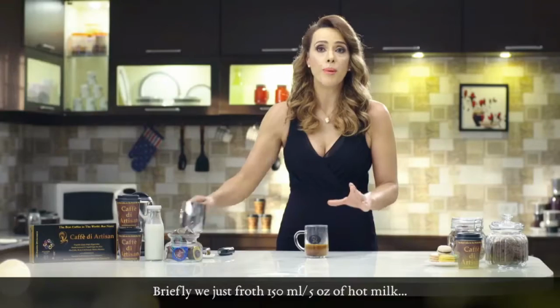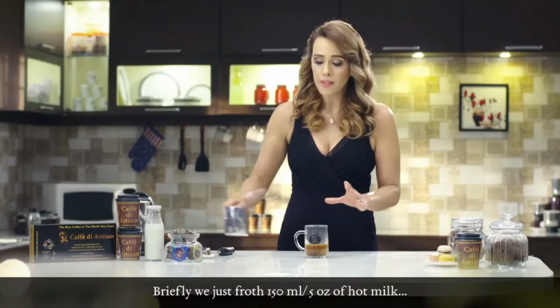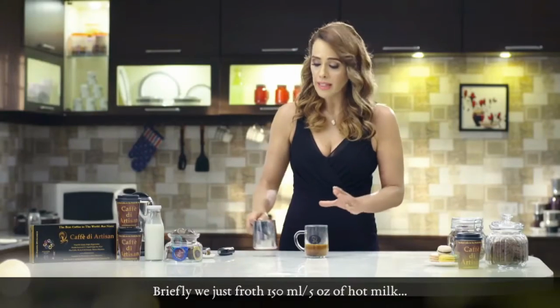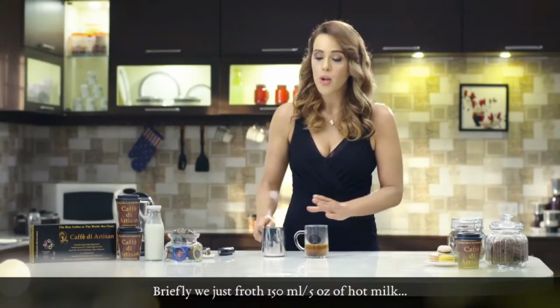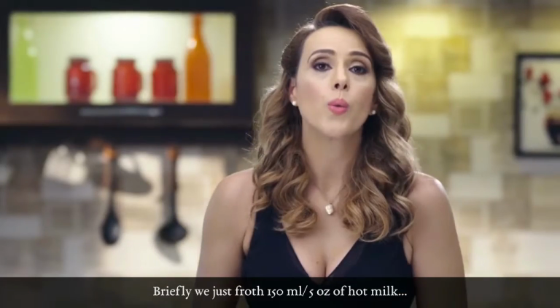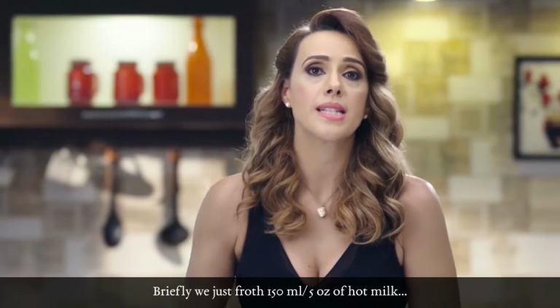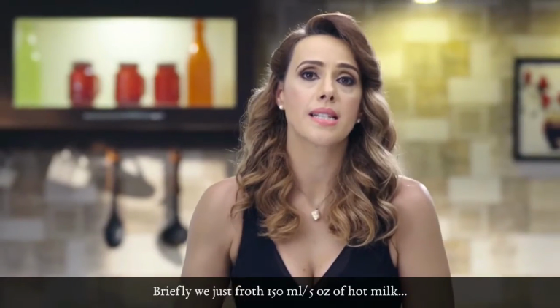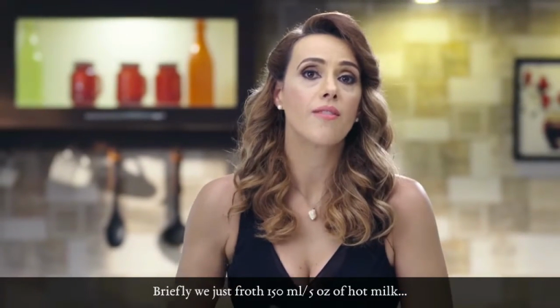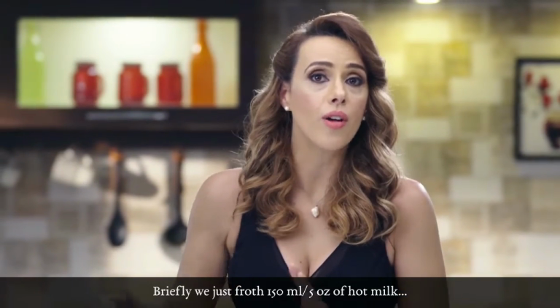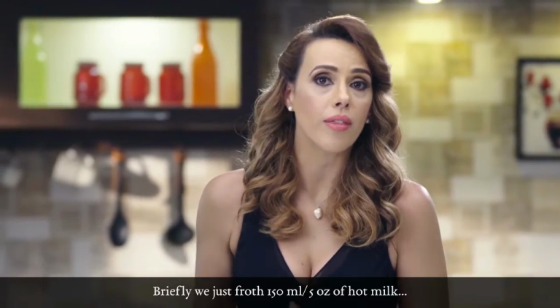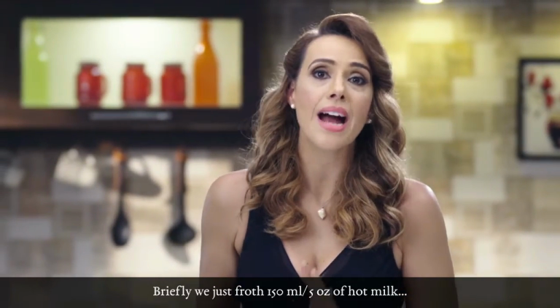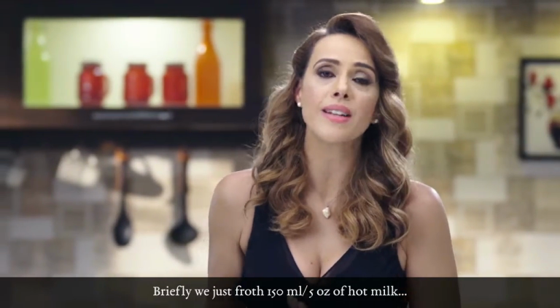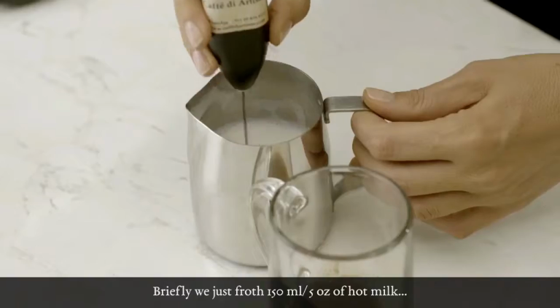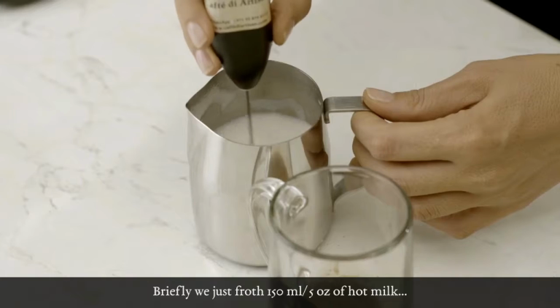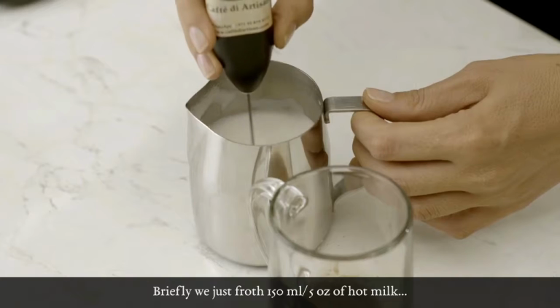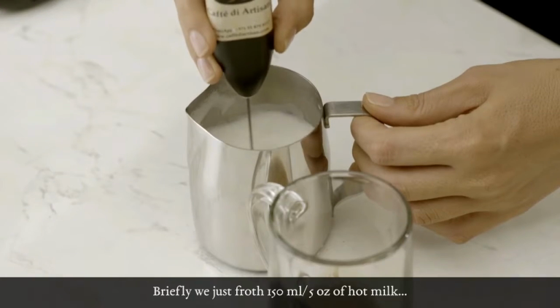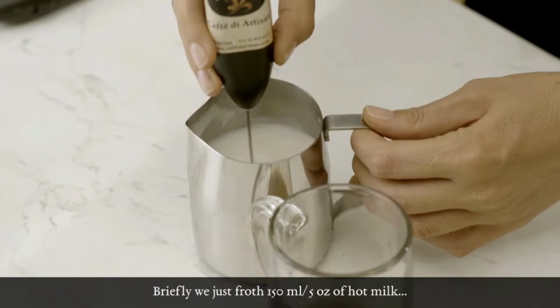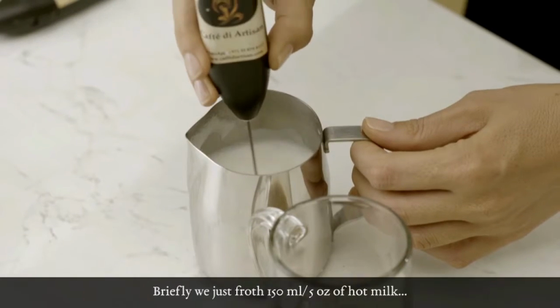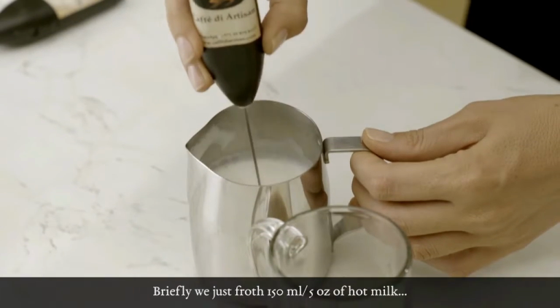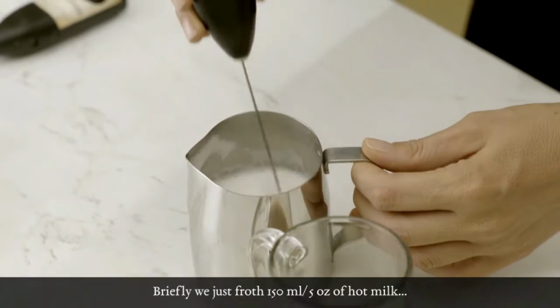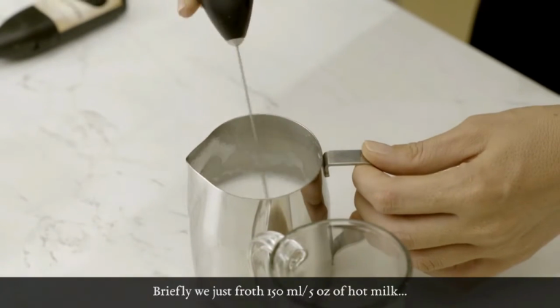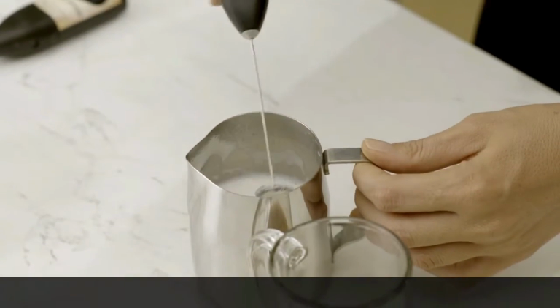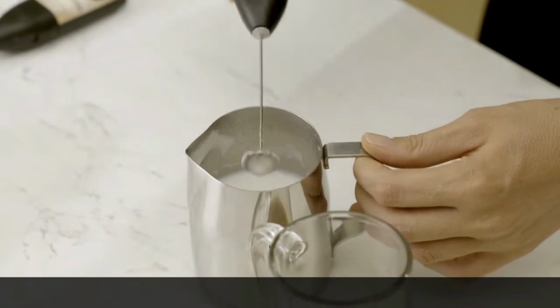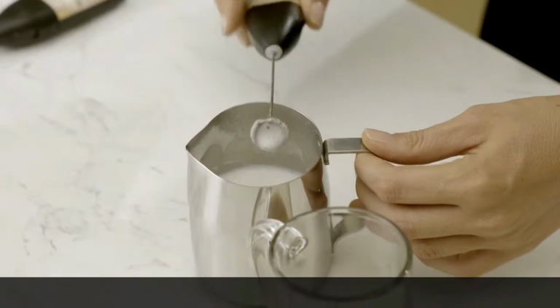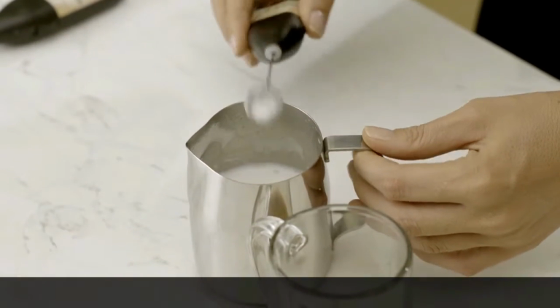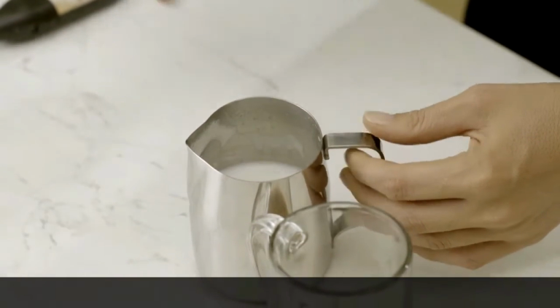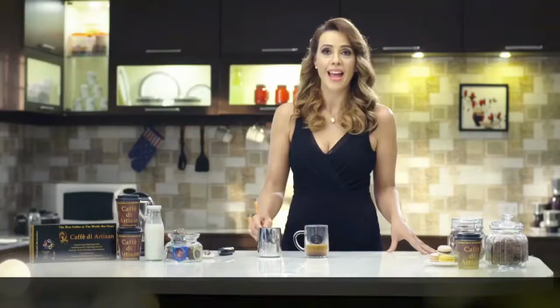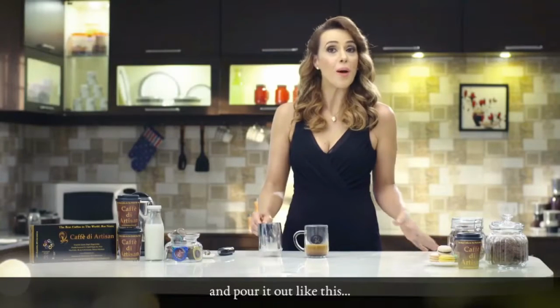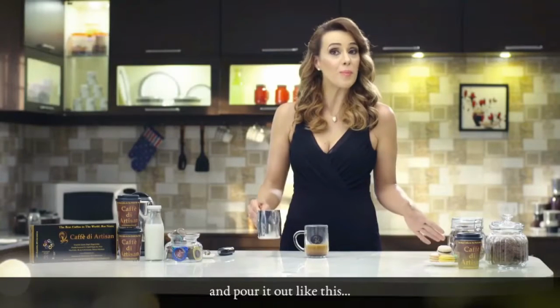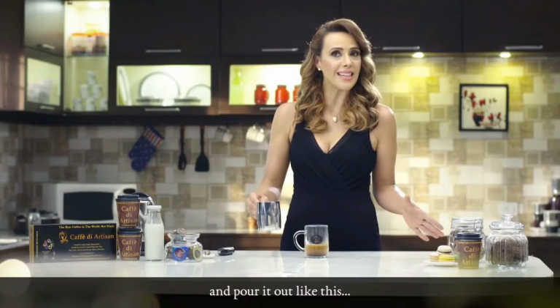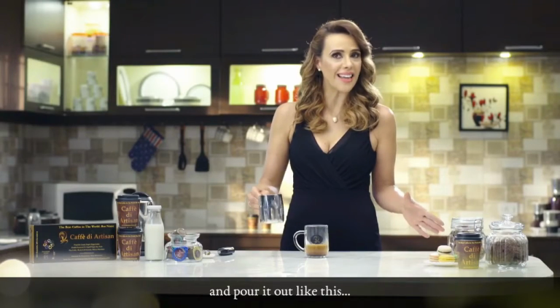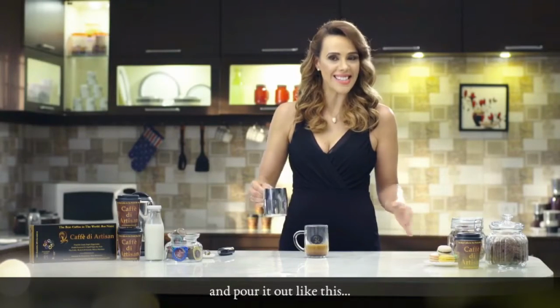Briefly, we just froth 150 ml of hot milk and we put it out like this.